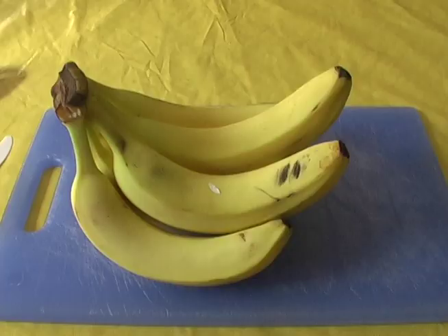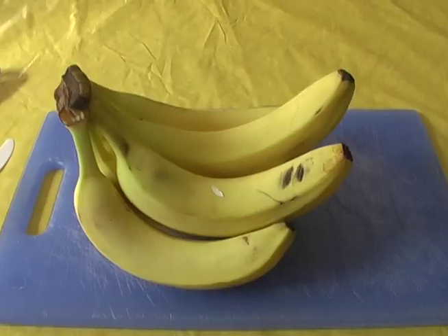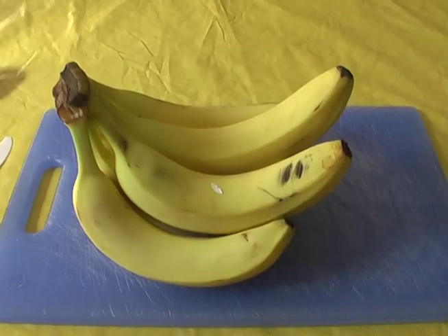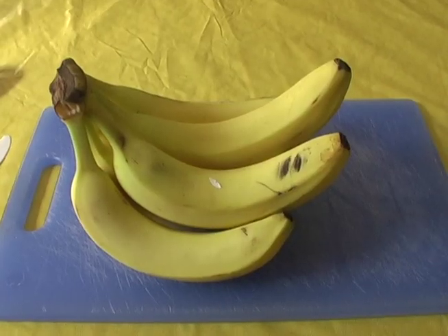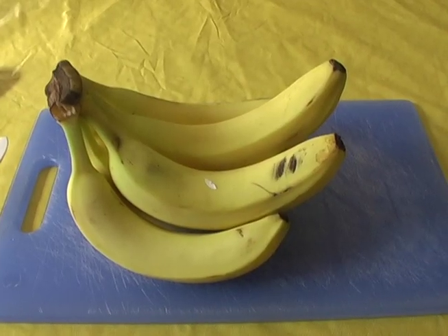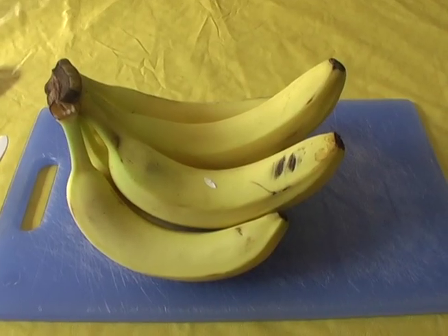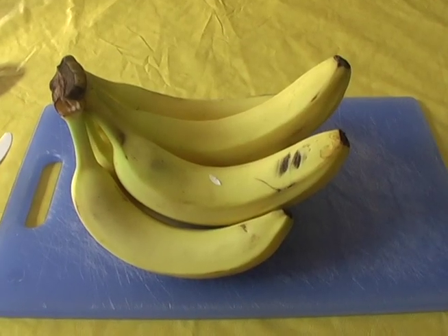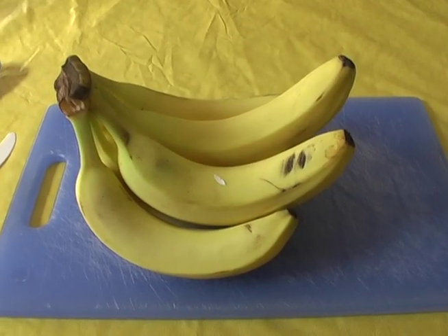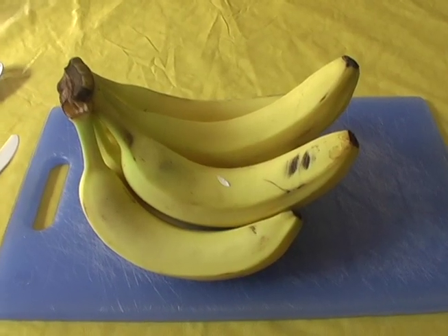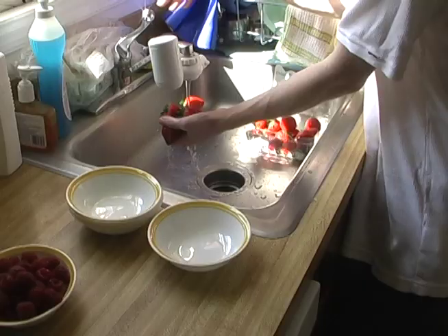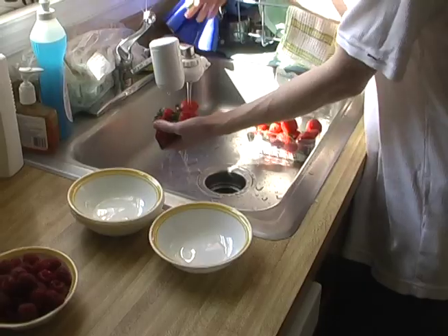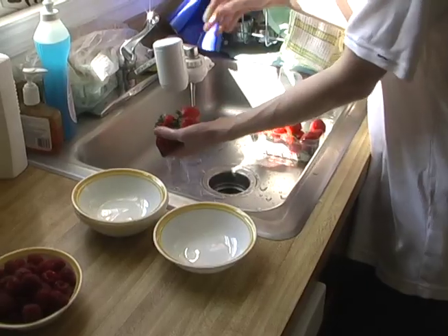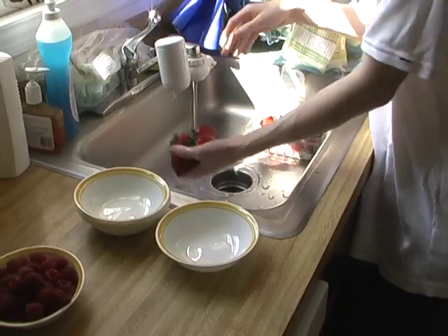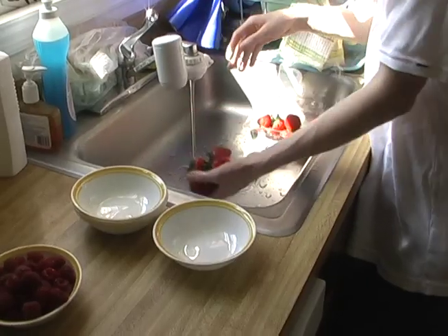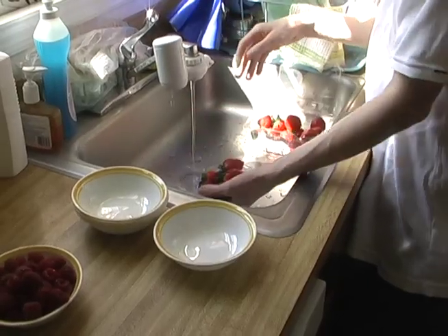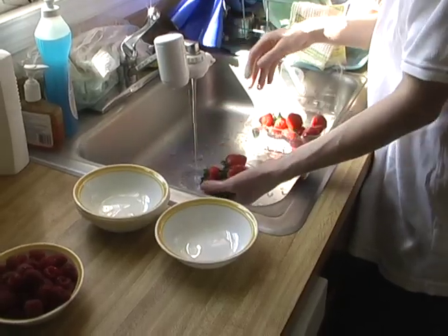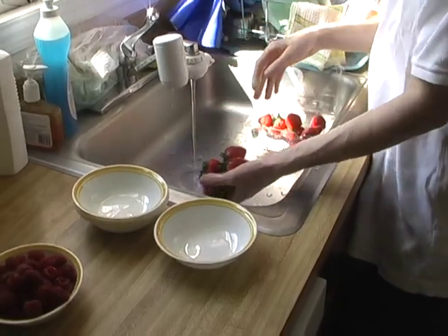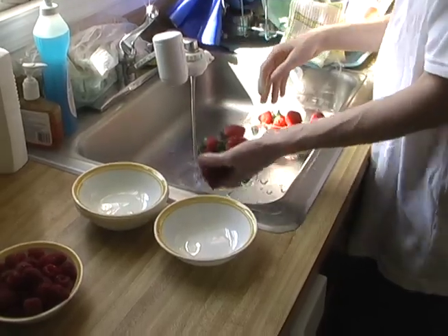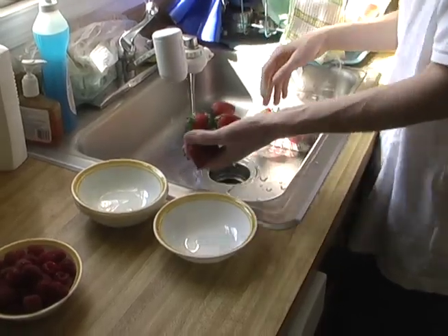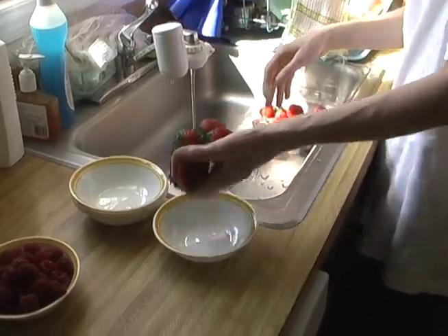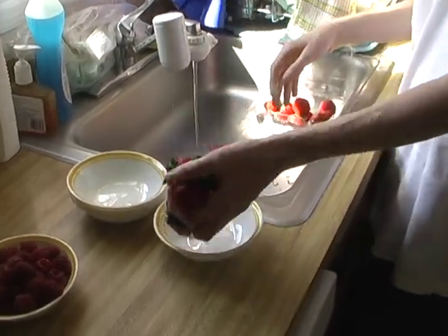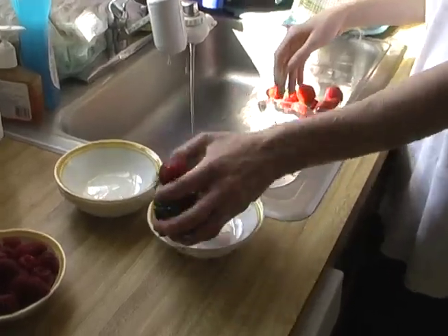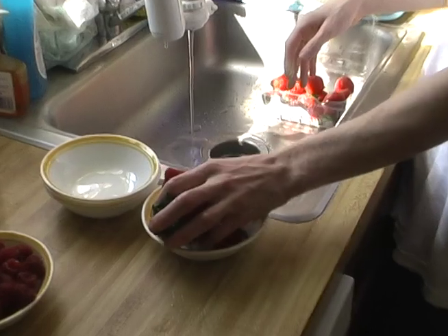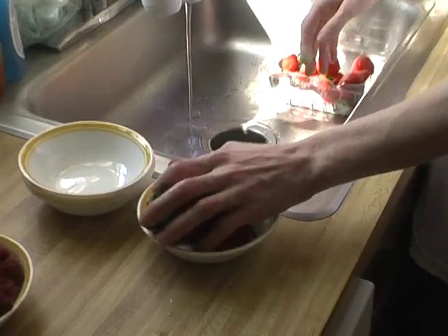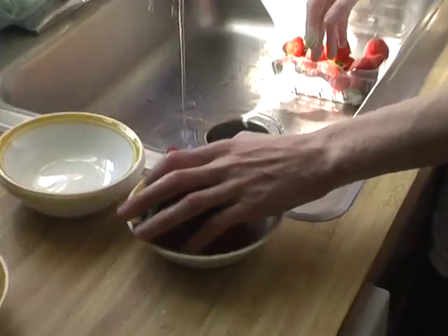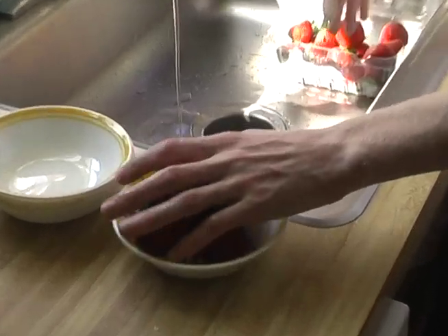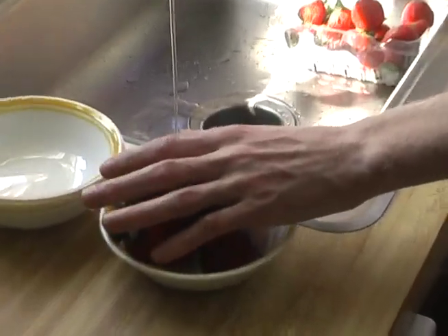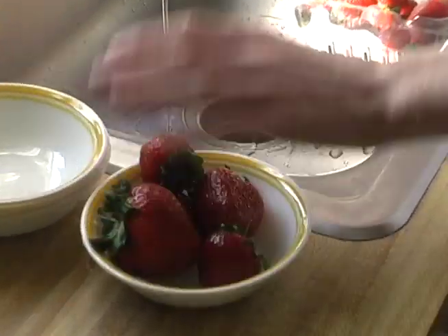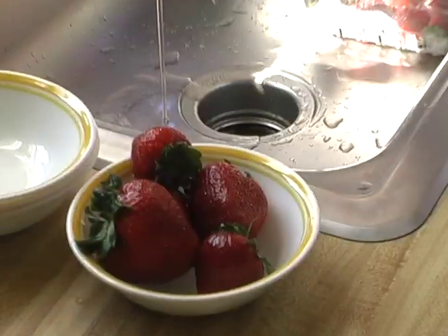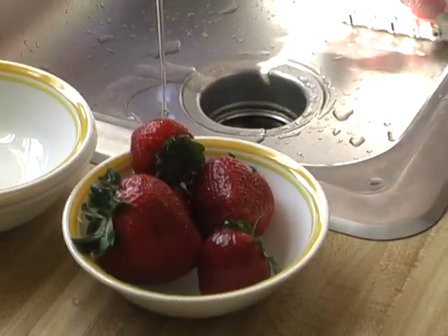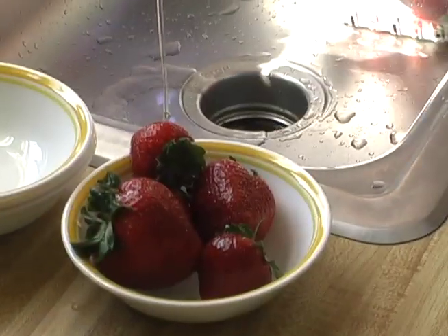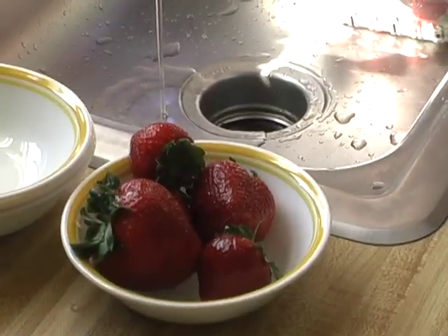We'll be using bananas and strawberries. We'll start off by washing off the strawberries with water.